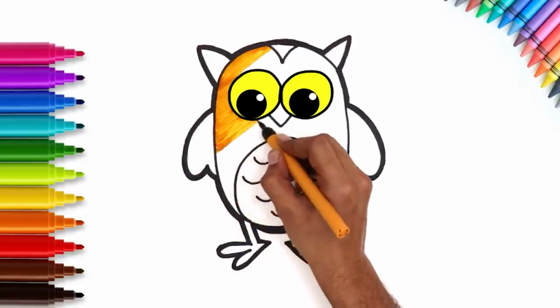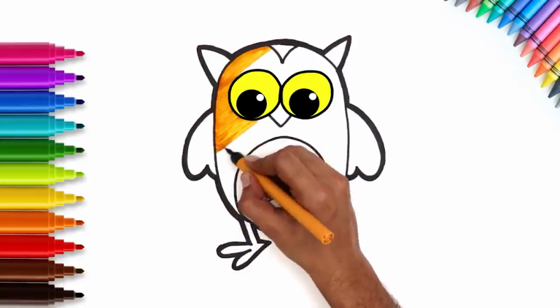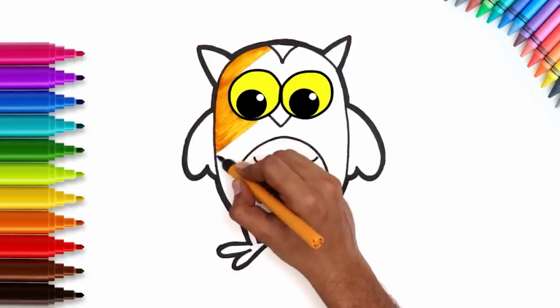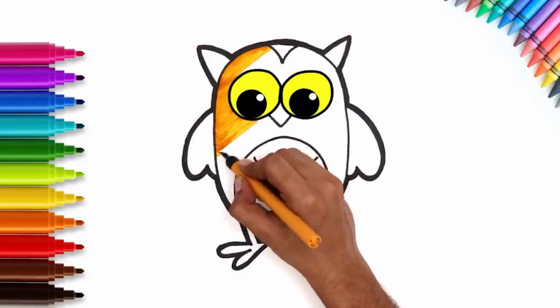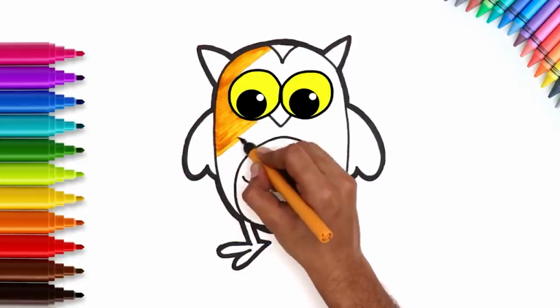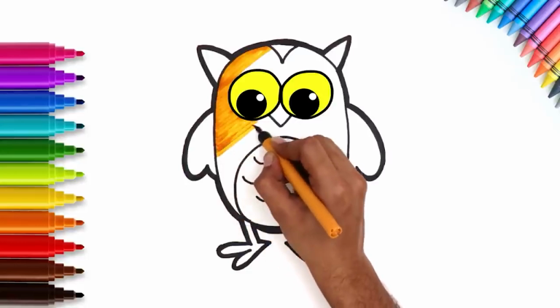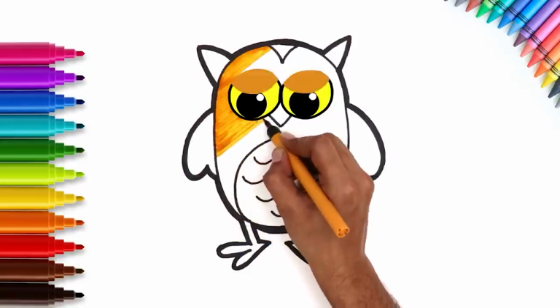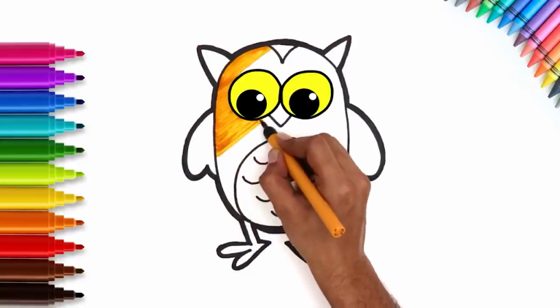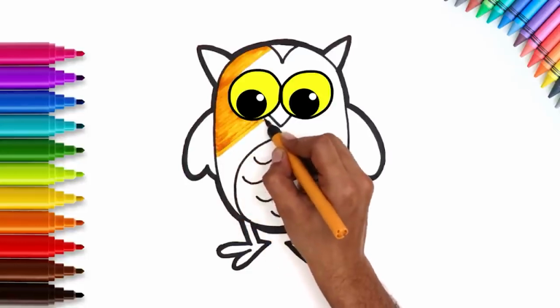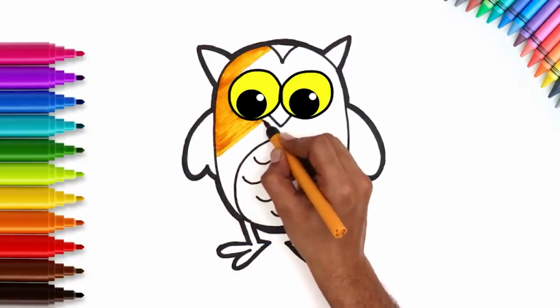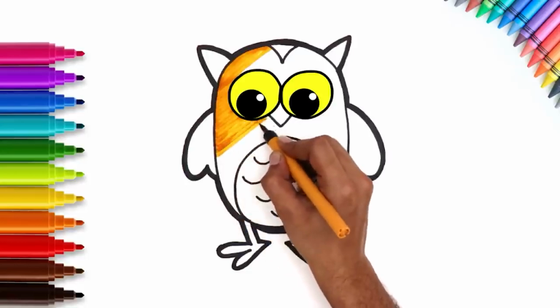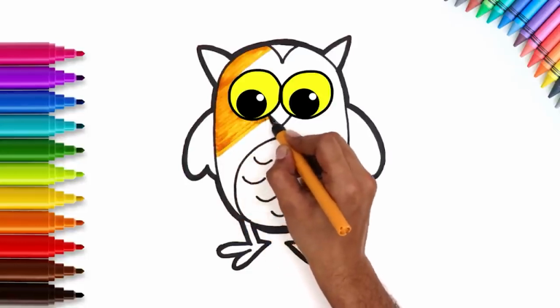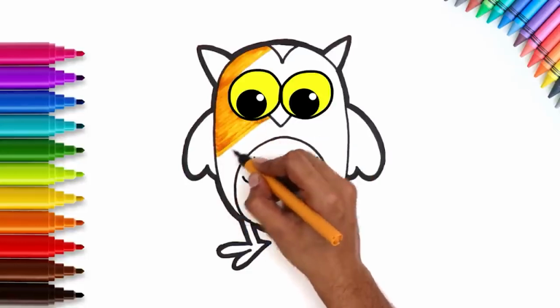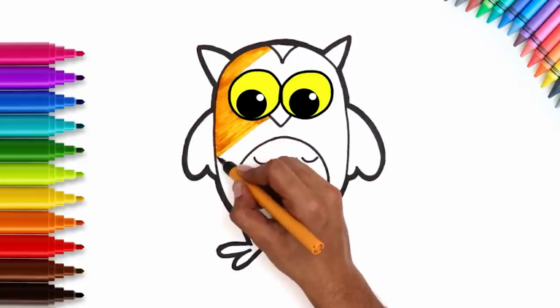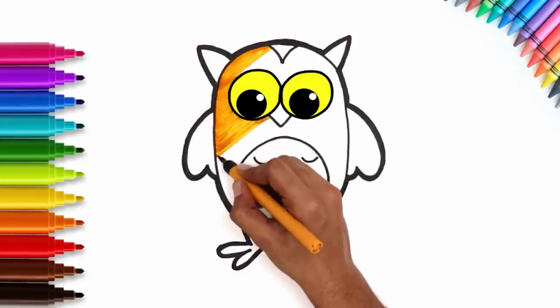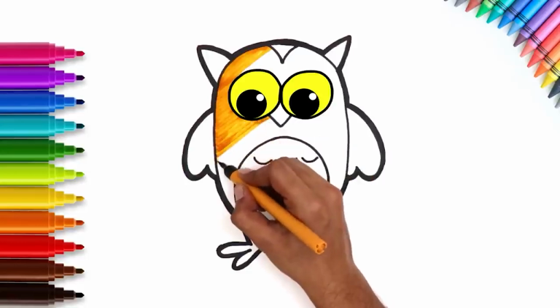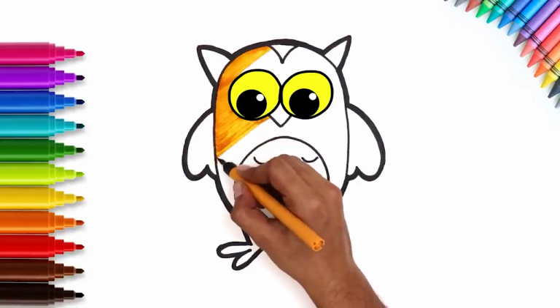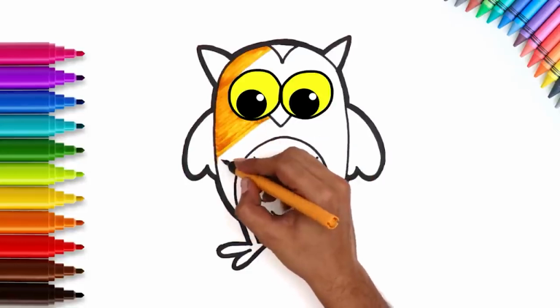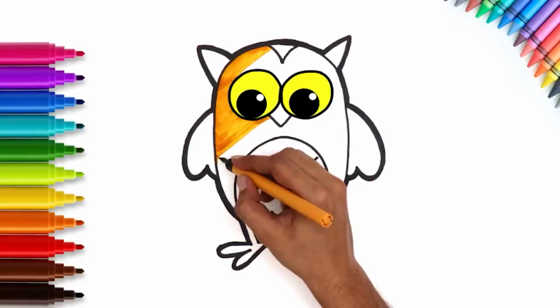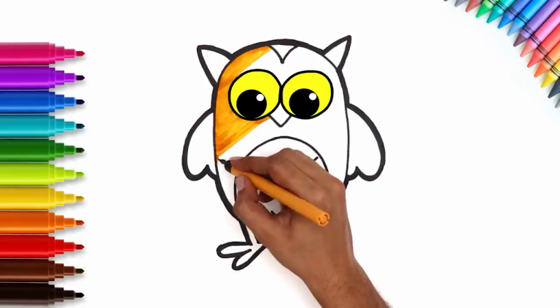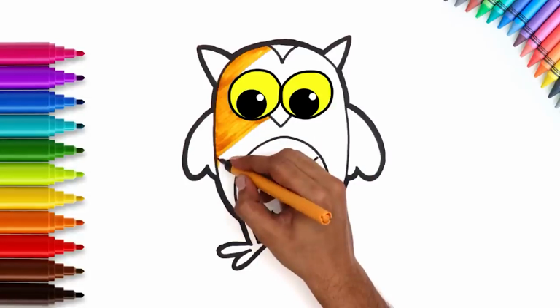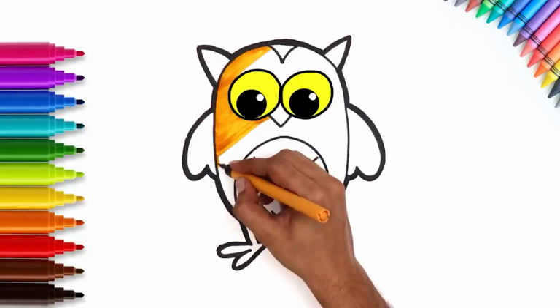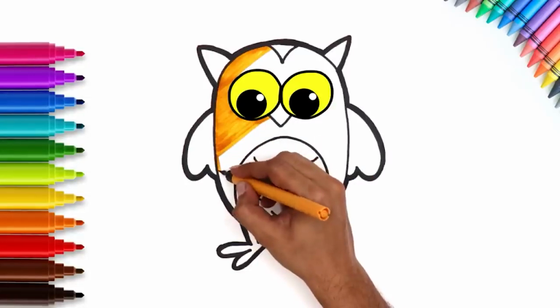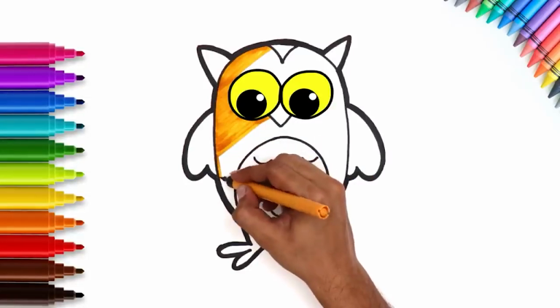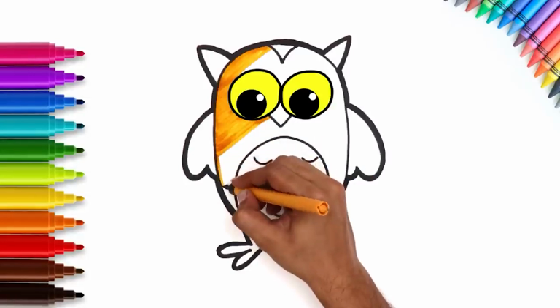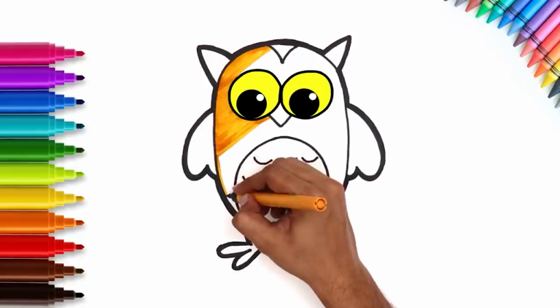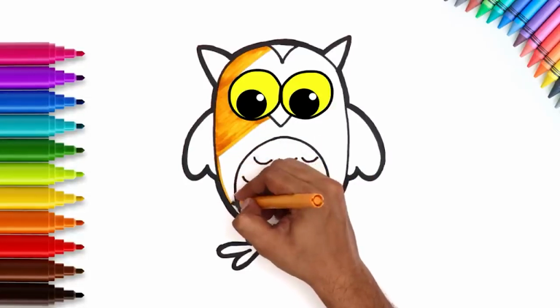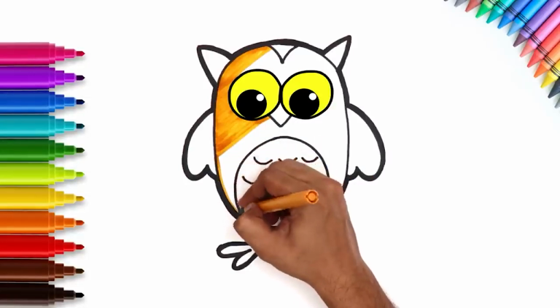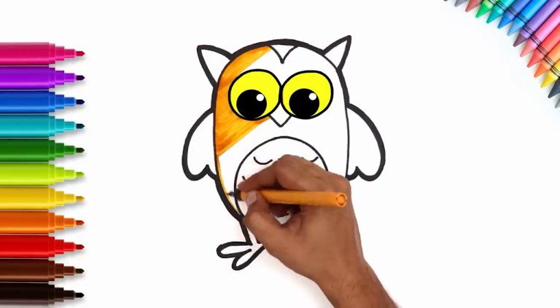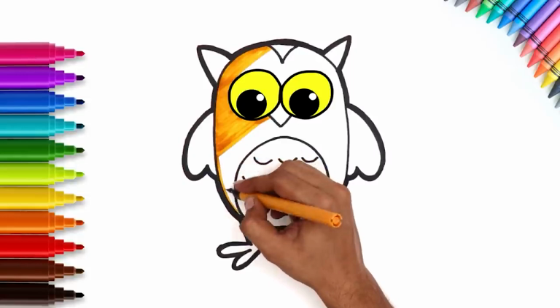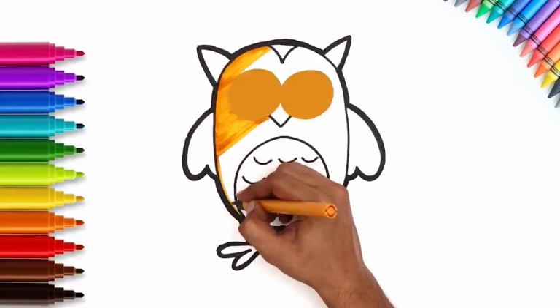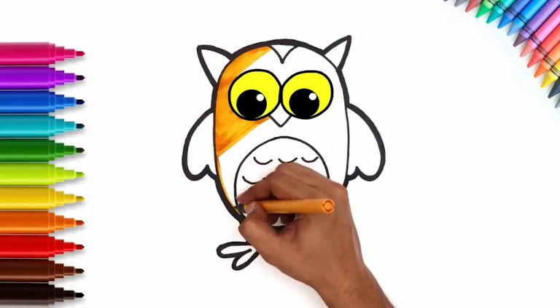Did you know that the color of an owl's feathers helps them blend in with the environment?